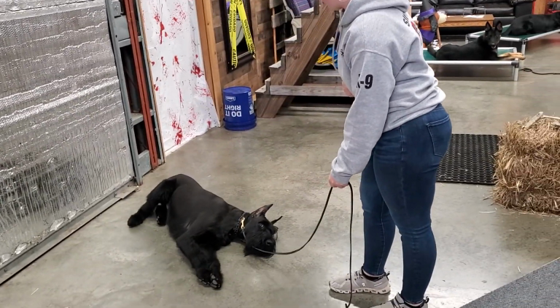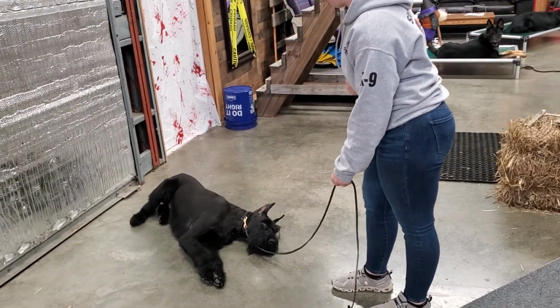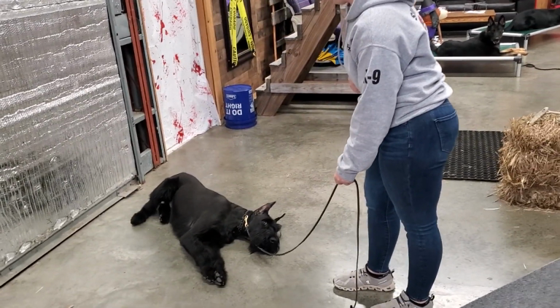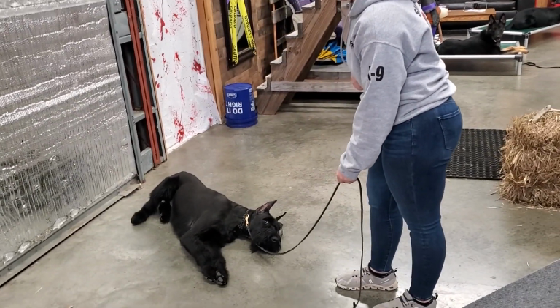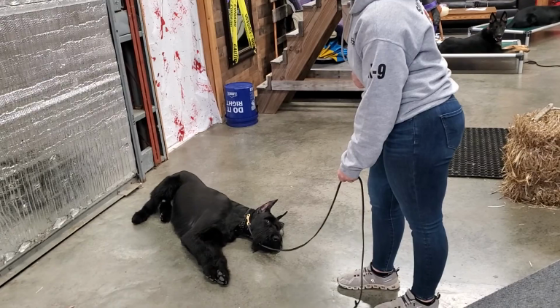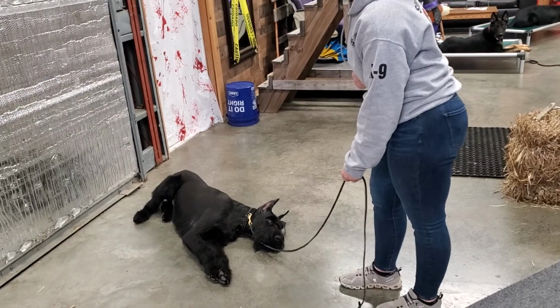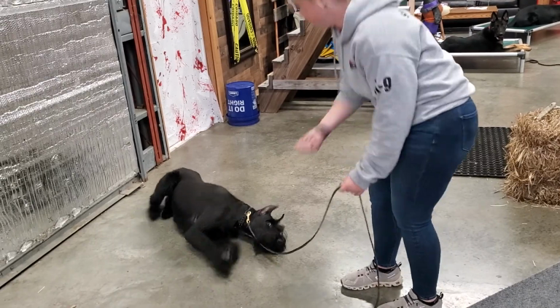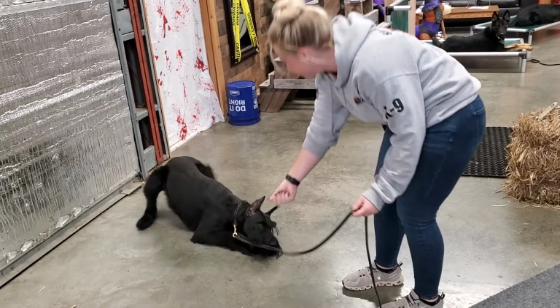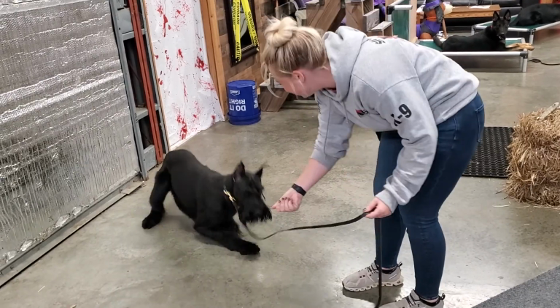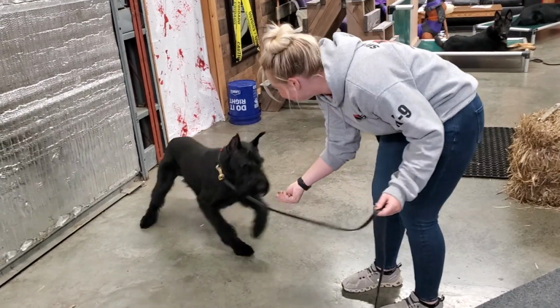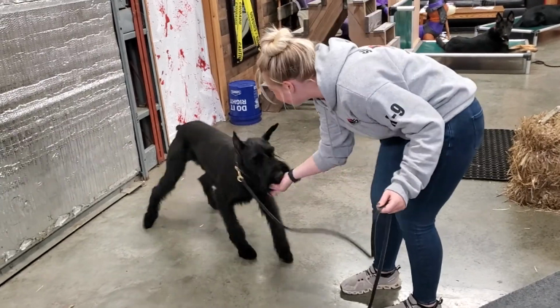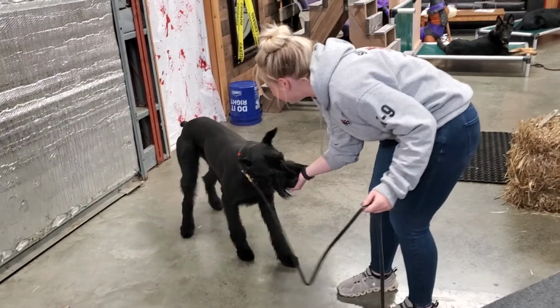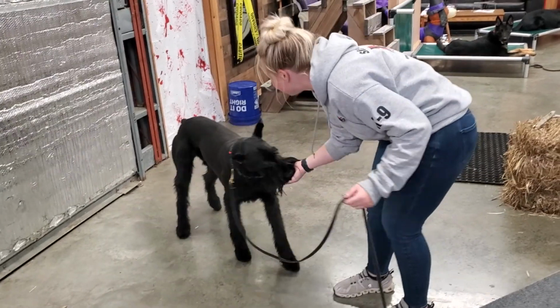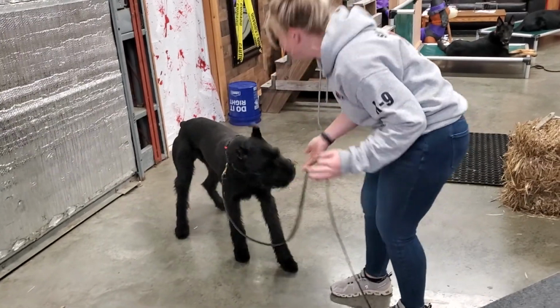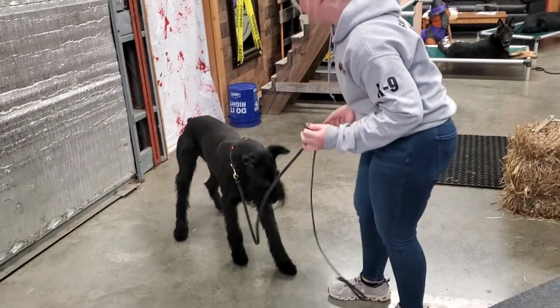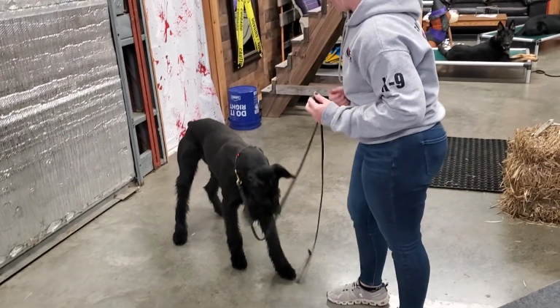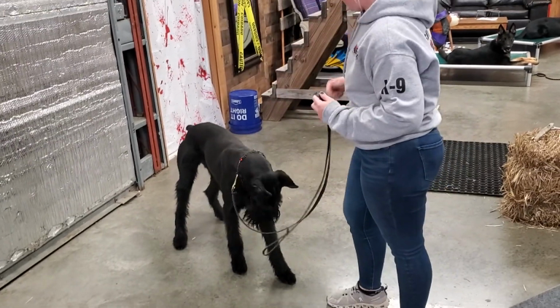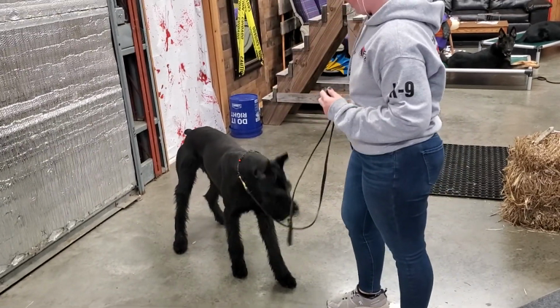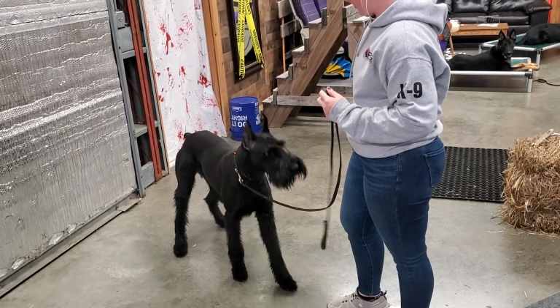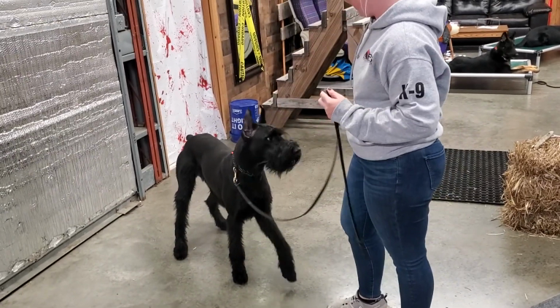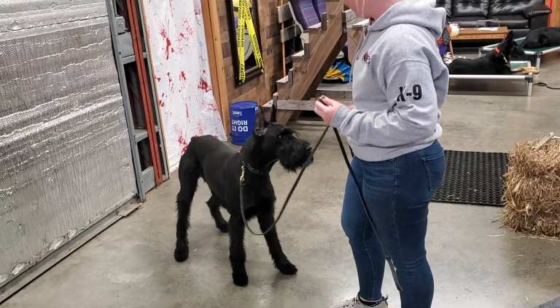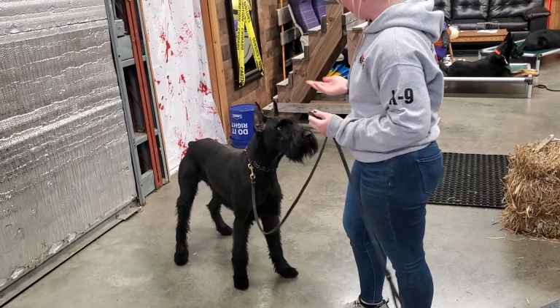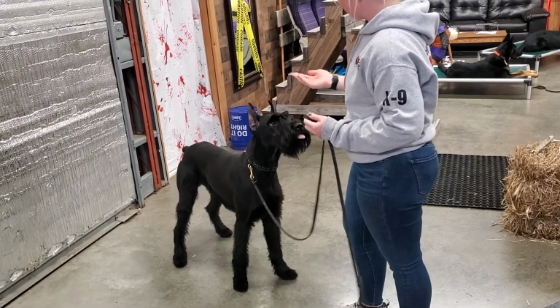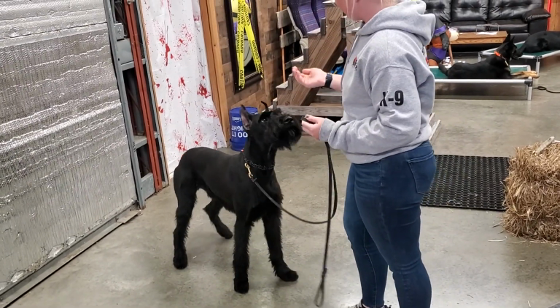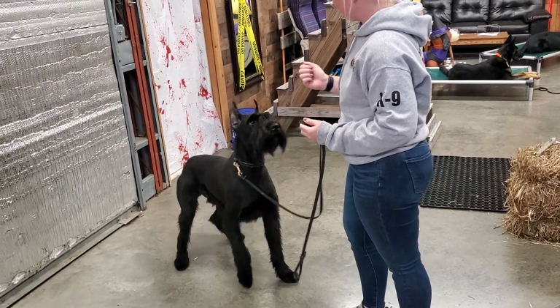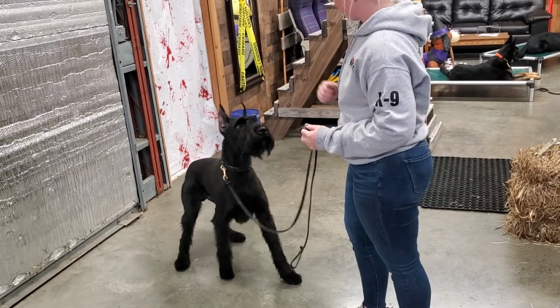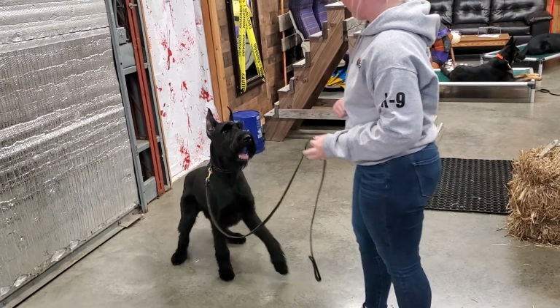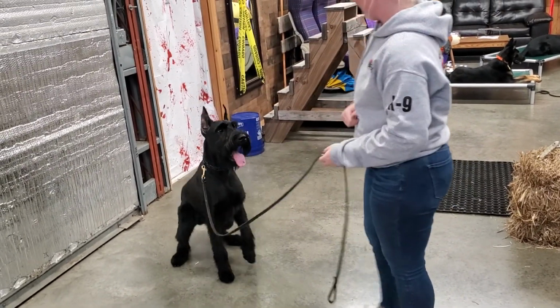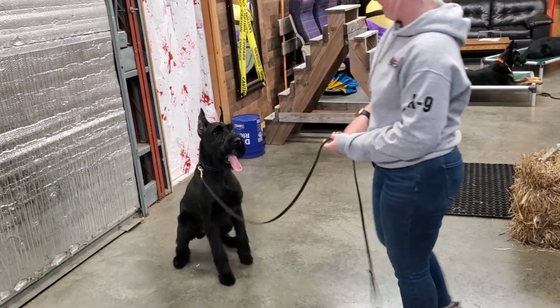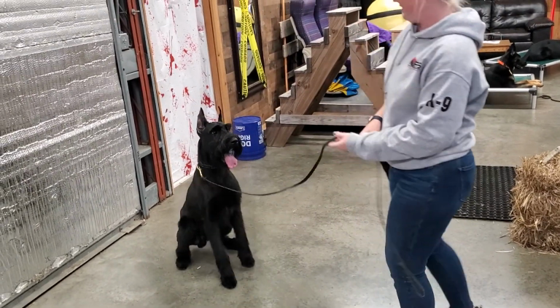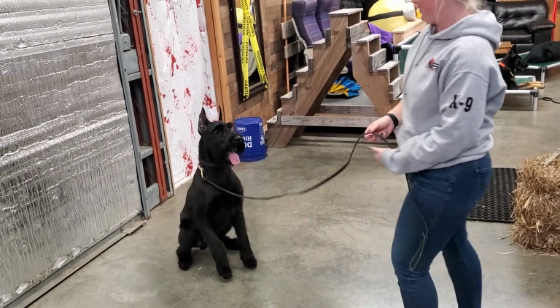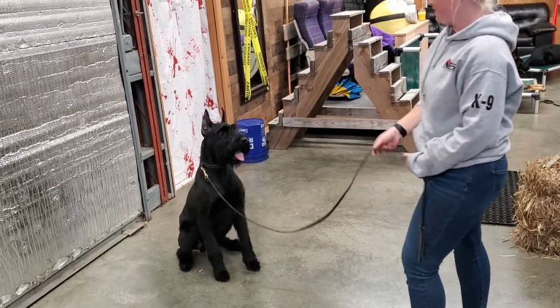Oh my goodness — dead dog! Love it. He's a superstar in the making. Hope you enjoy that video.